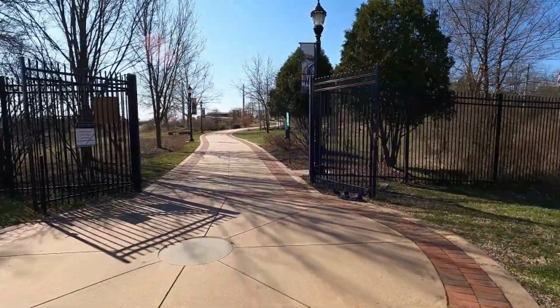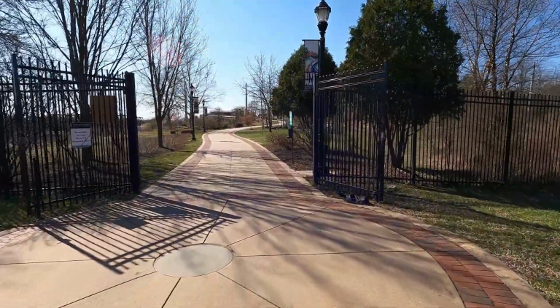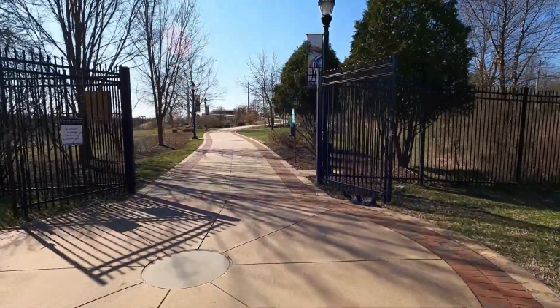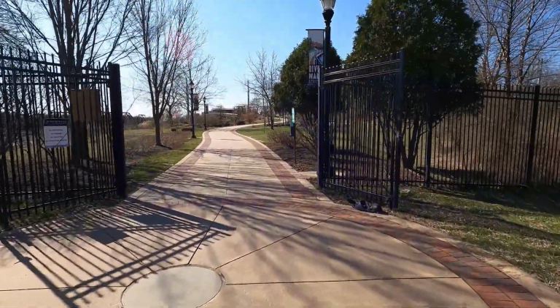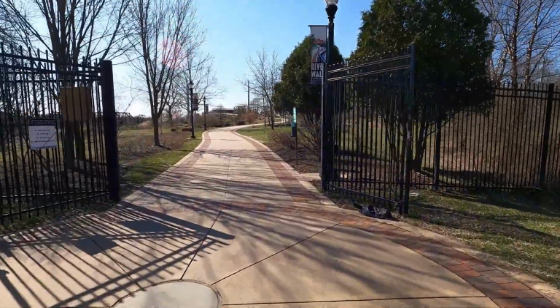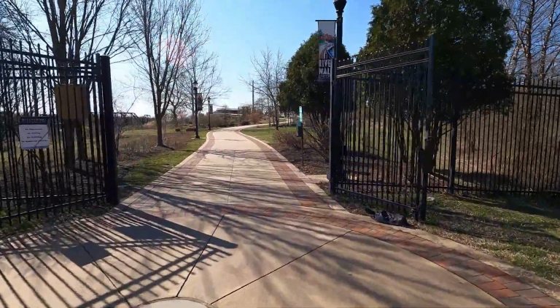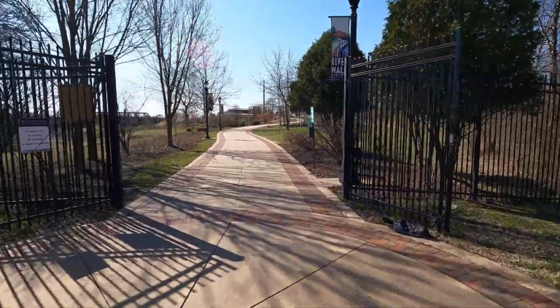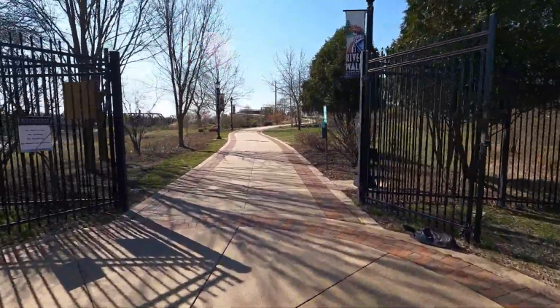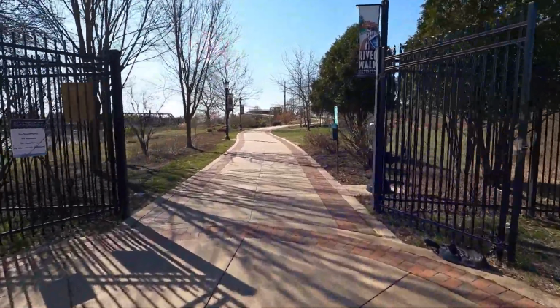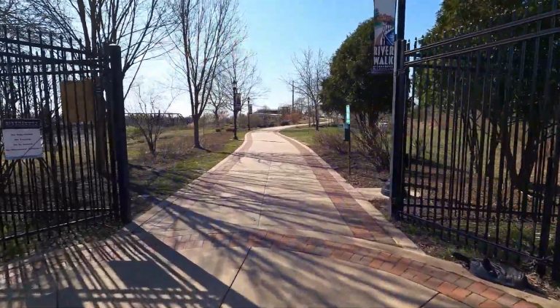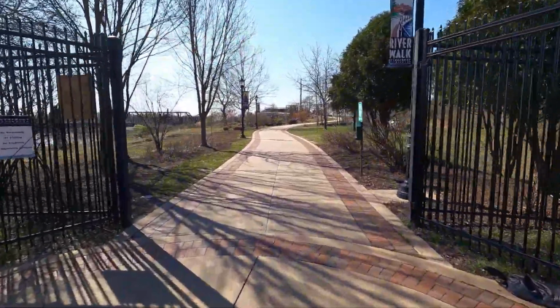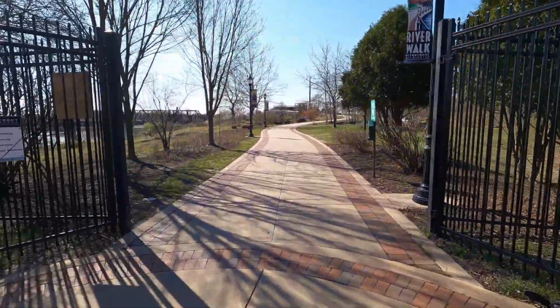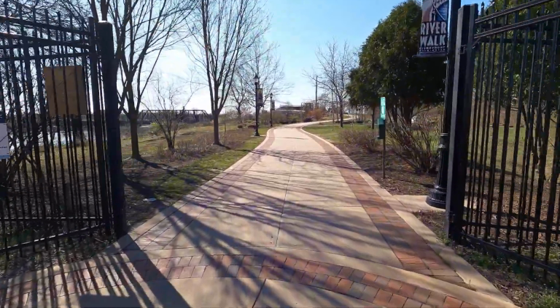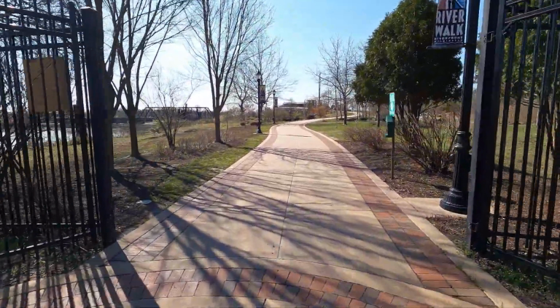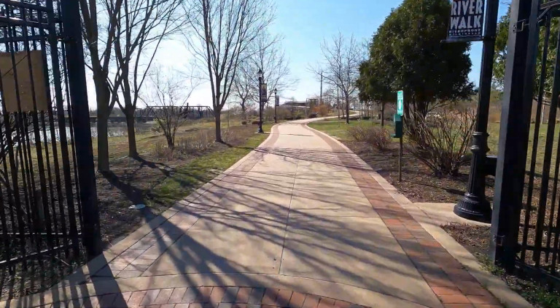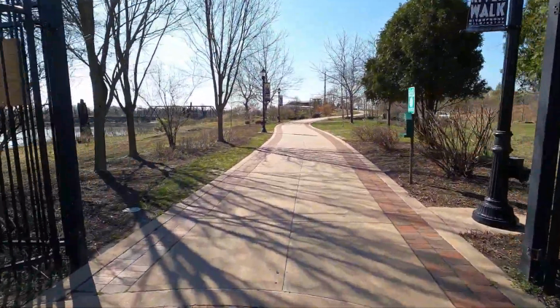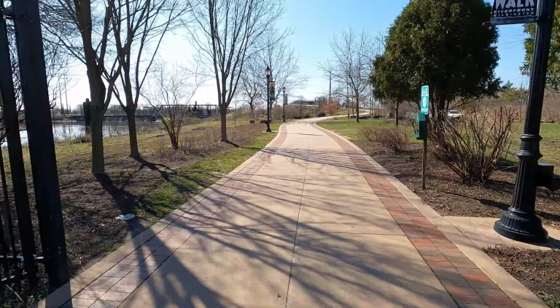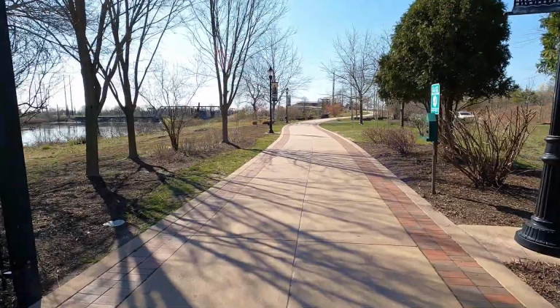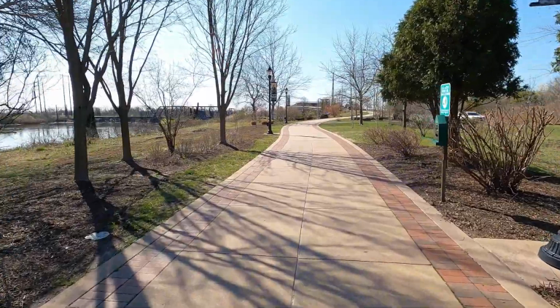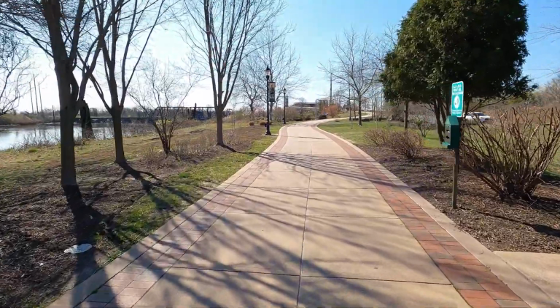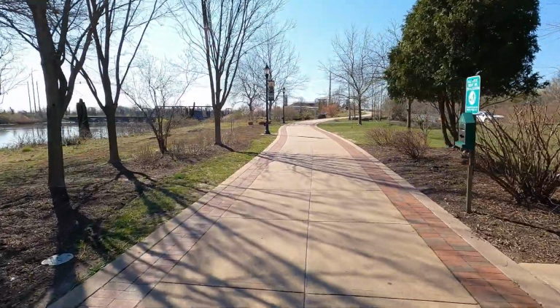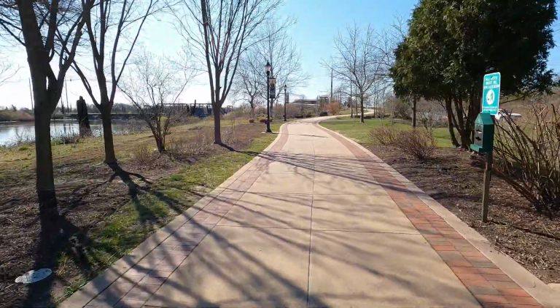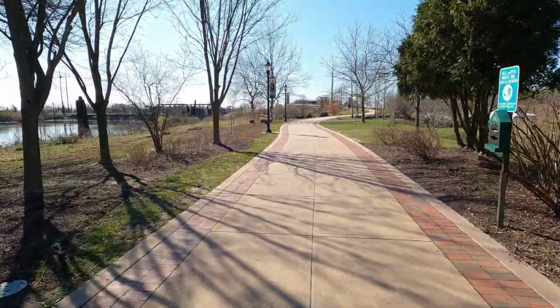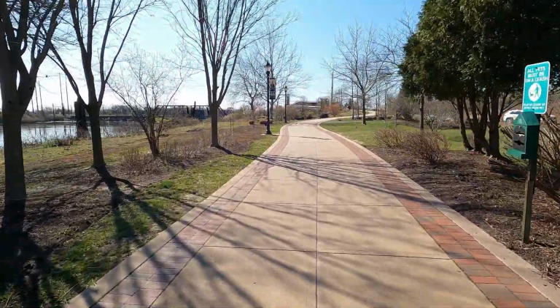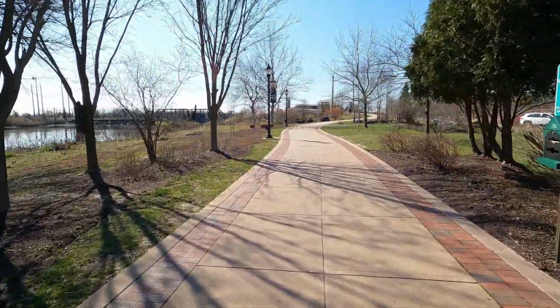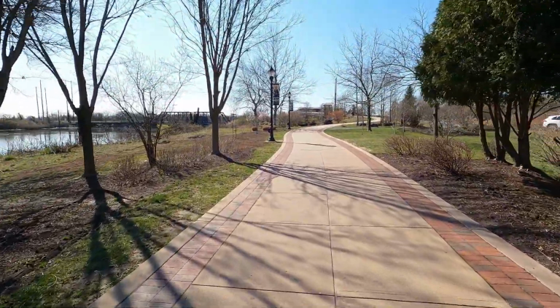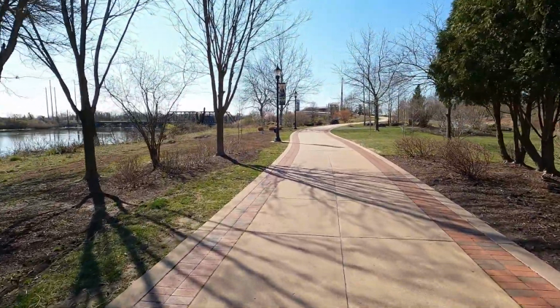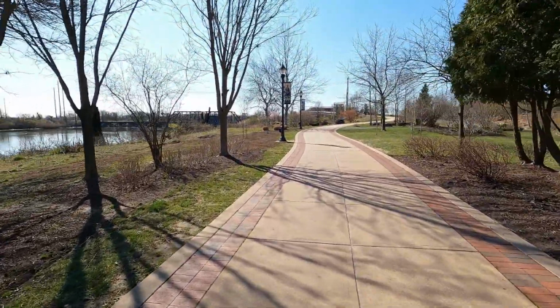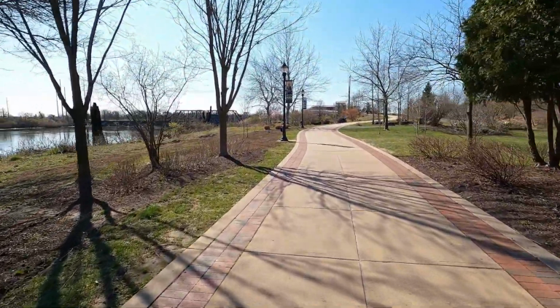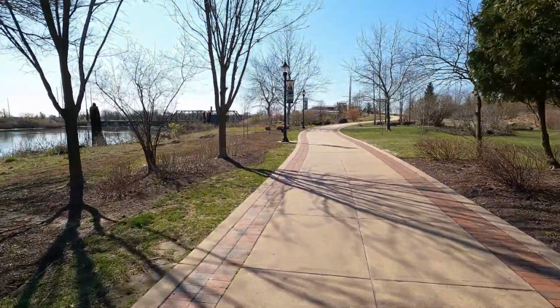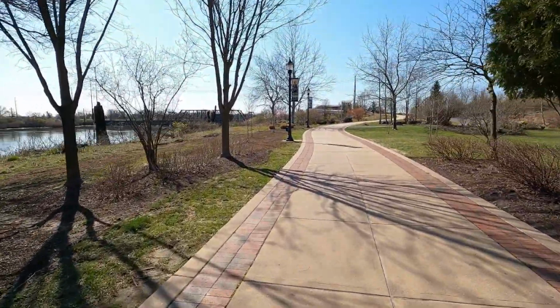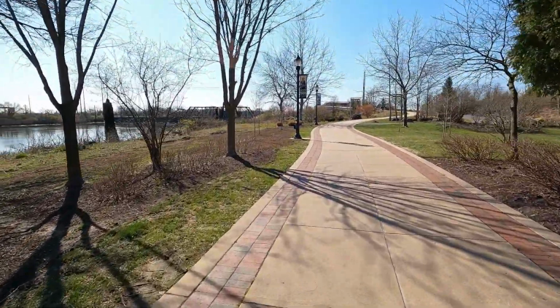We are now entering the Russell W. Peterson Urban Wildlife Refuge, which connects right from the Riverwalk.